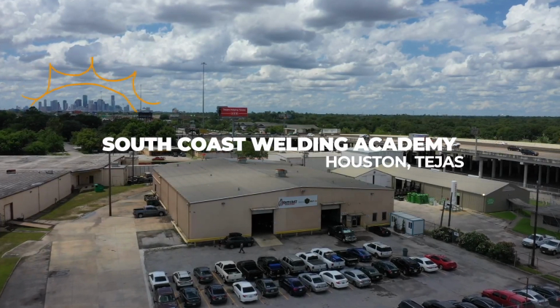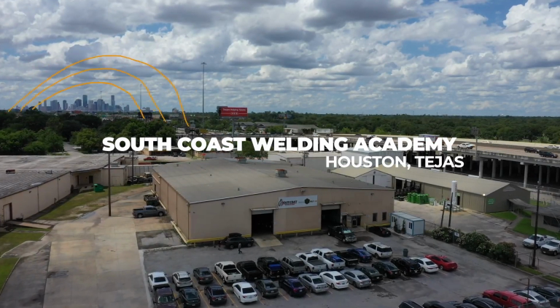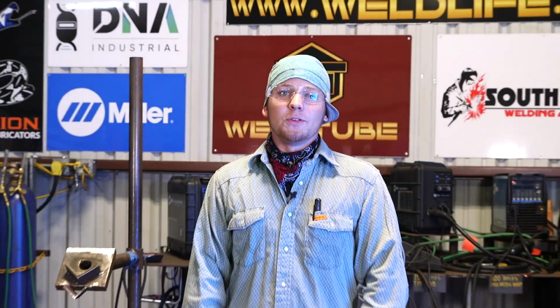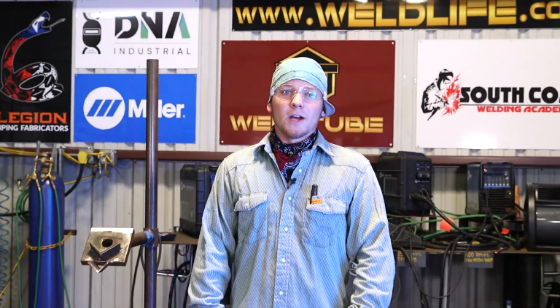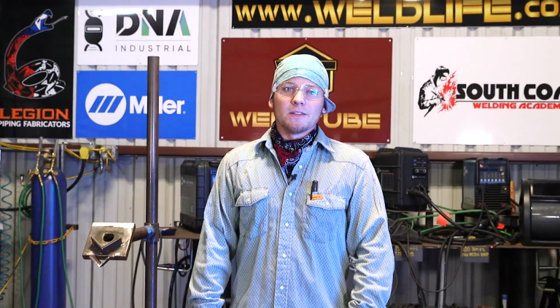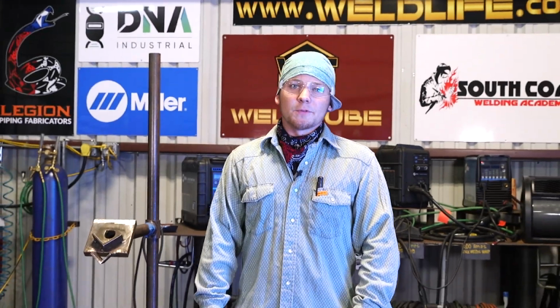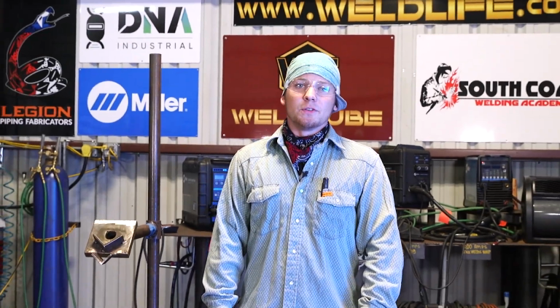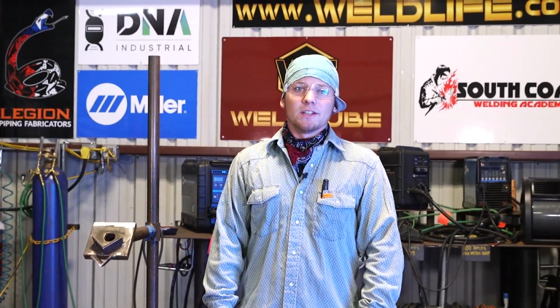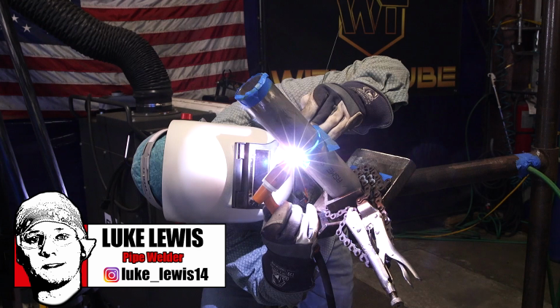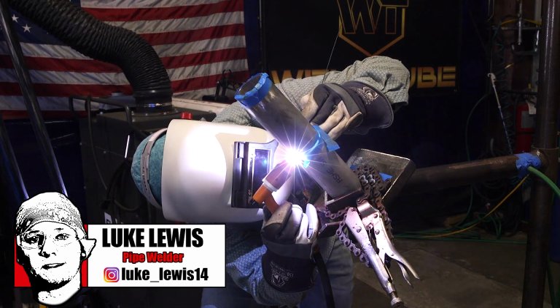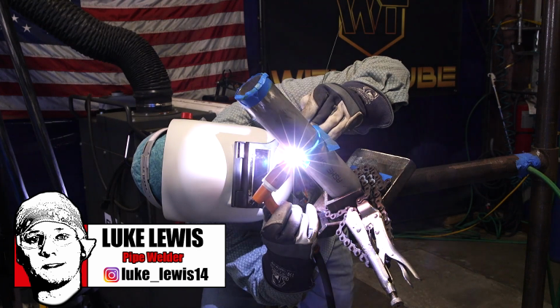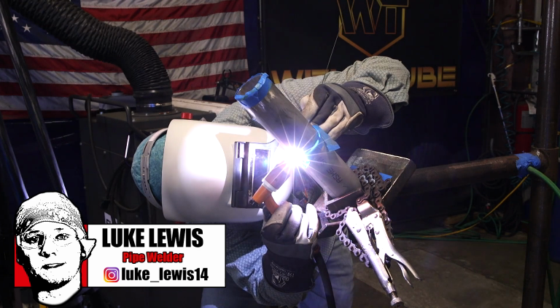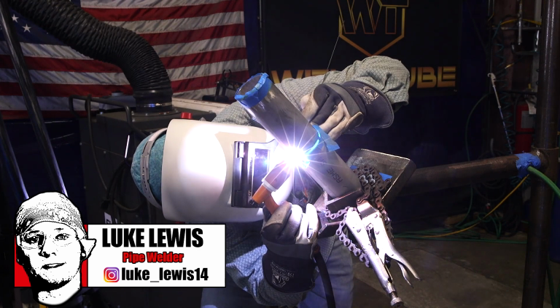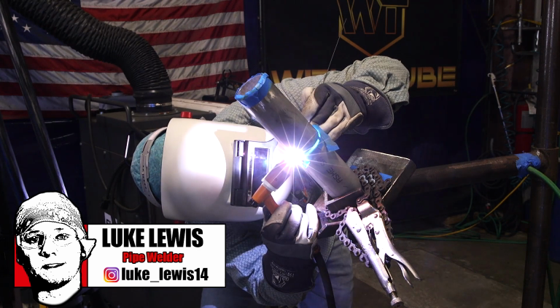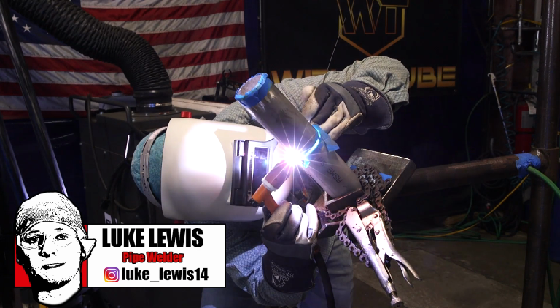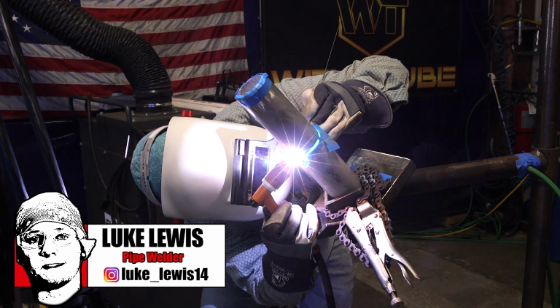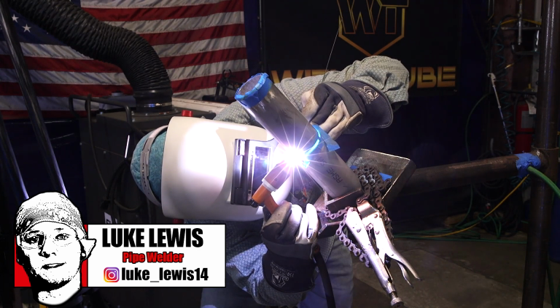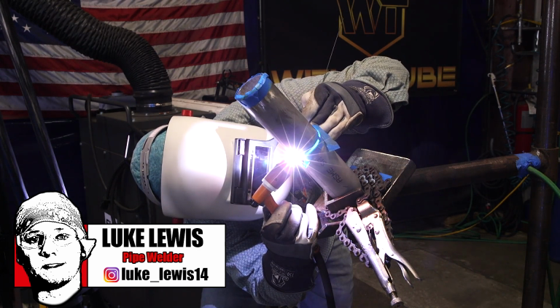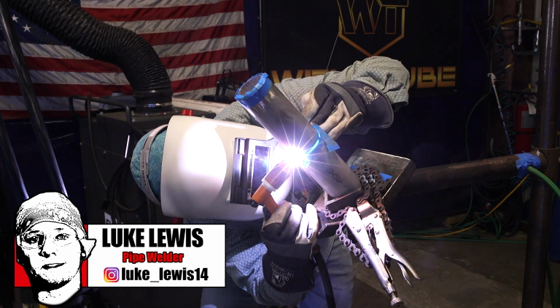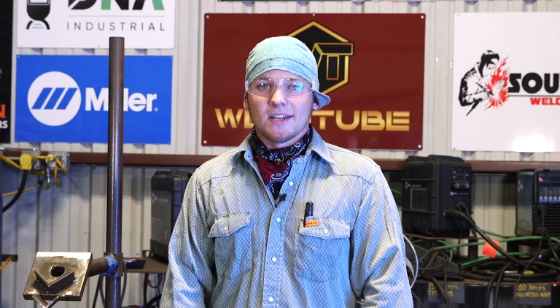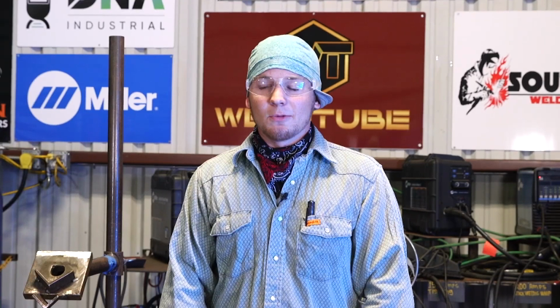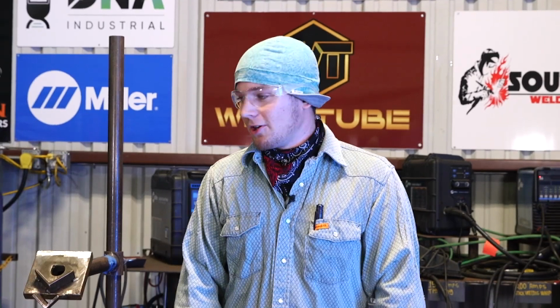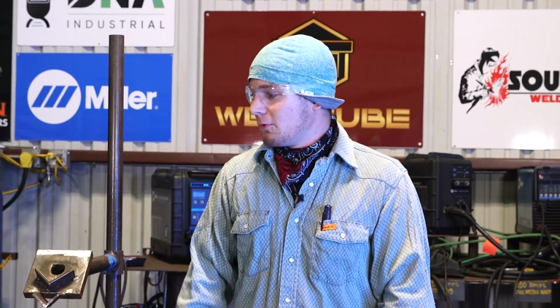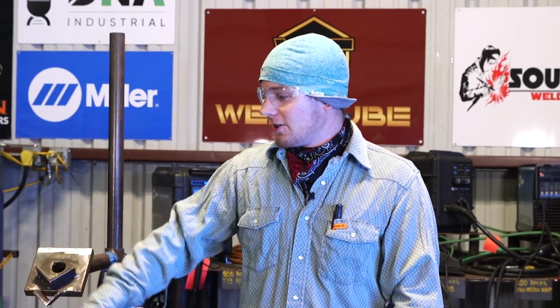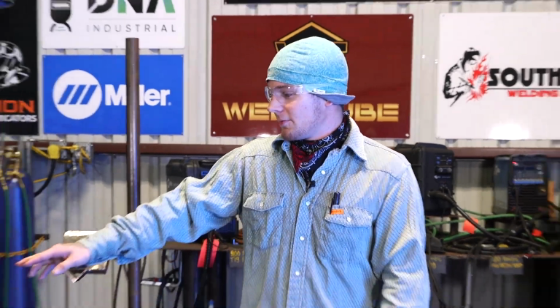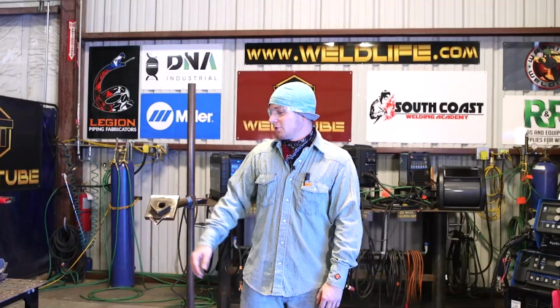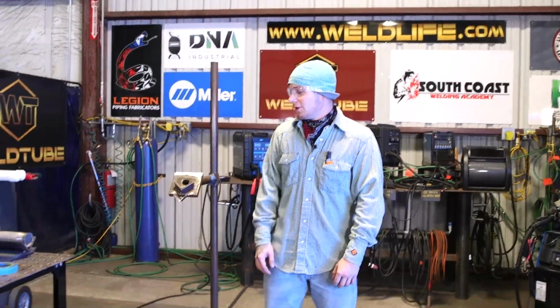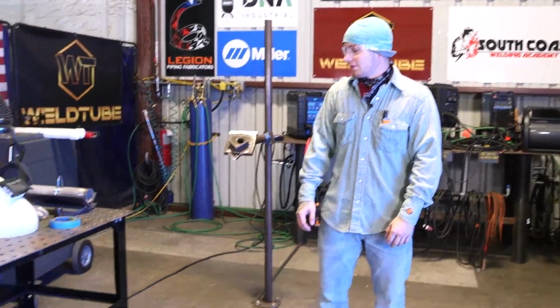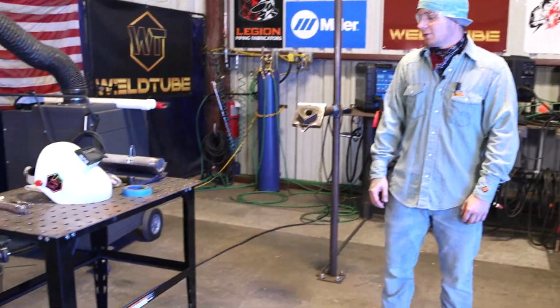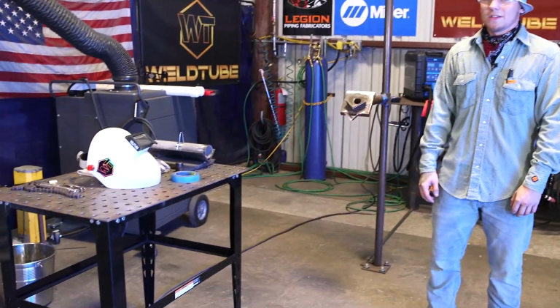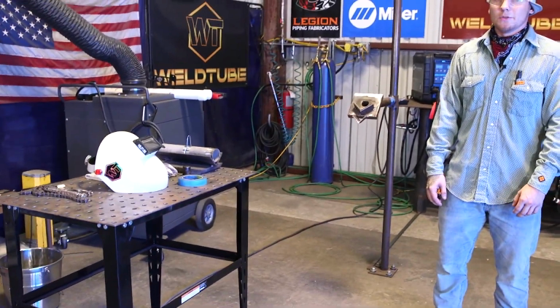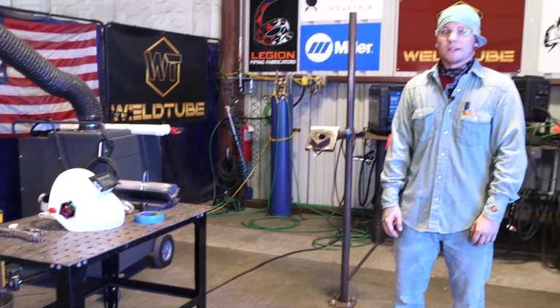What's up, Weld2 family? Thanks for tuning in. My name is Luke Lewis. I'm a welder from Brownsville, Texas. Today we're going to be welding up some 2-inch Schedule 10 duplex.